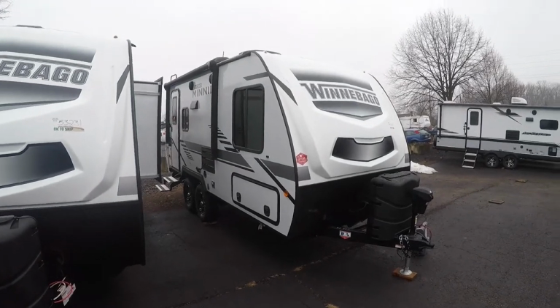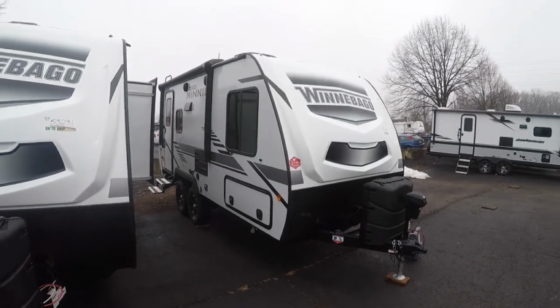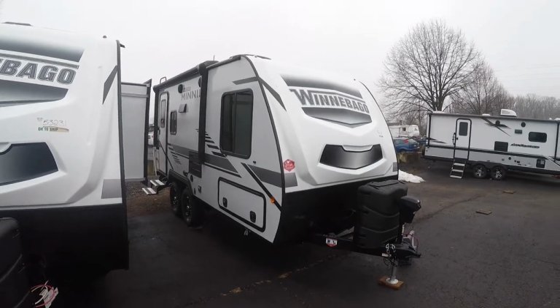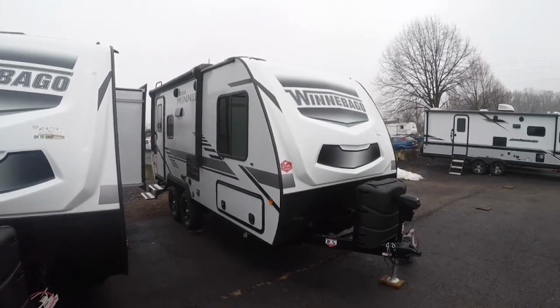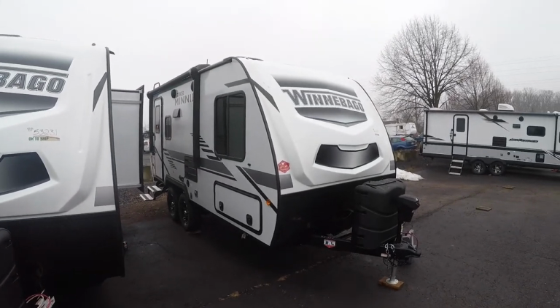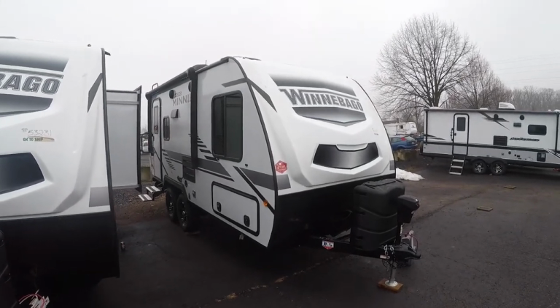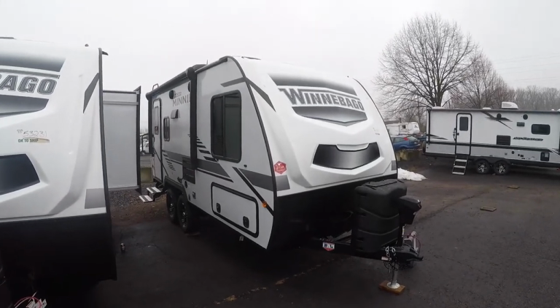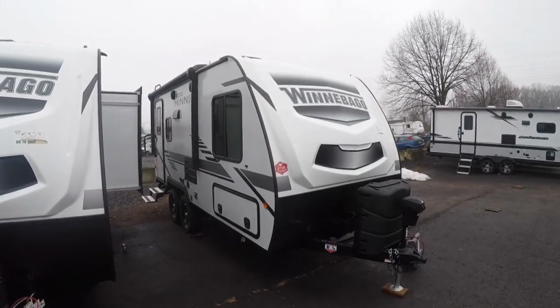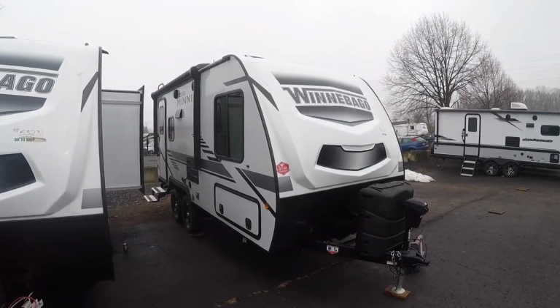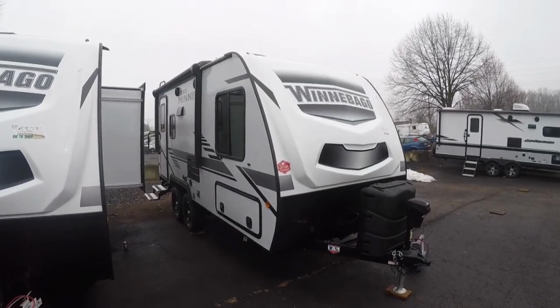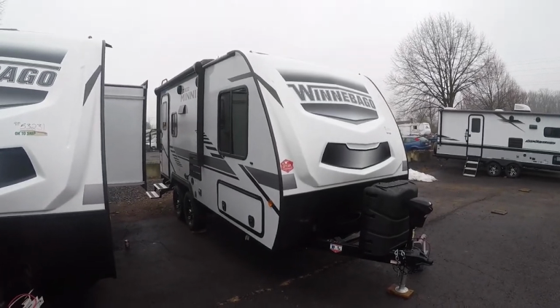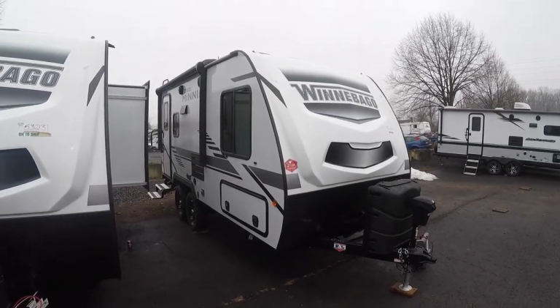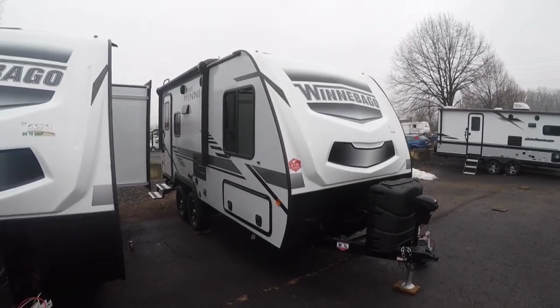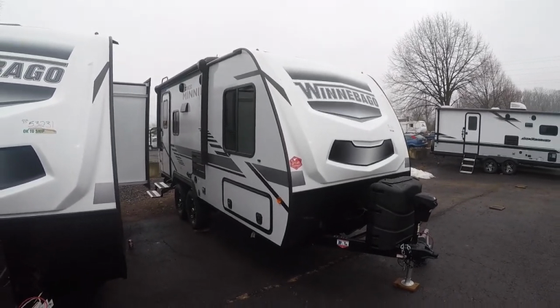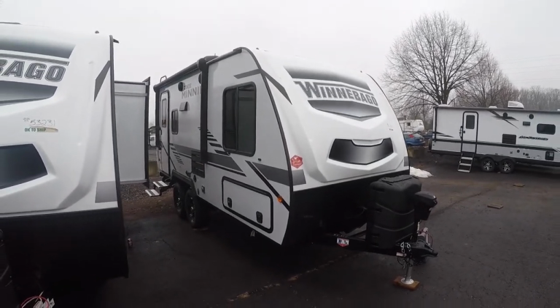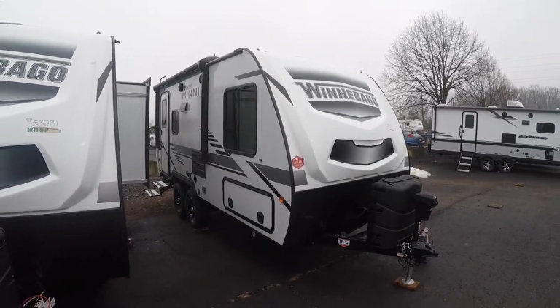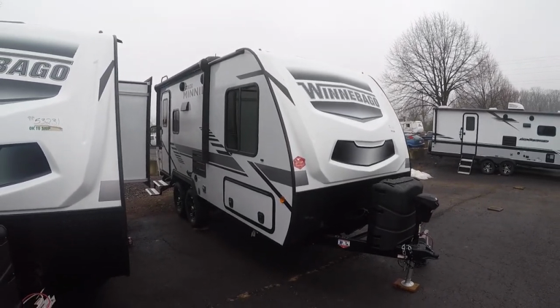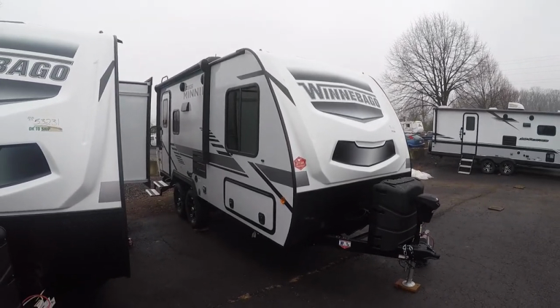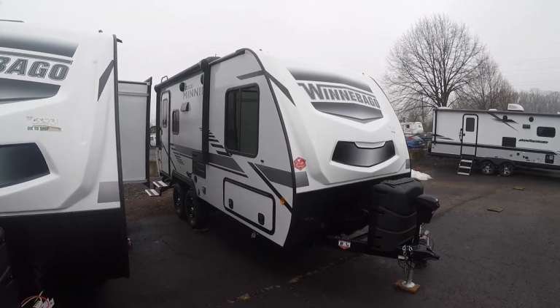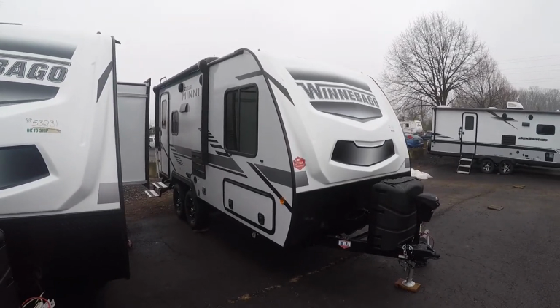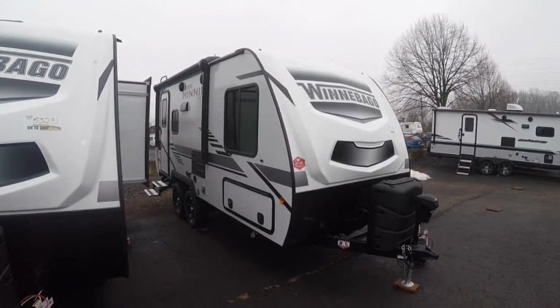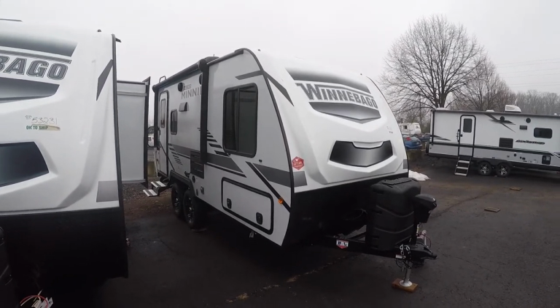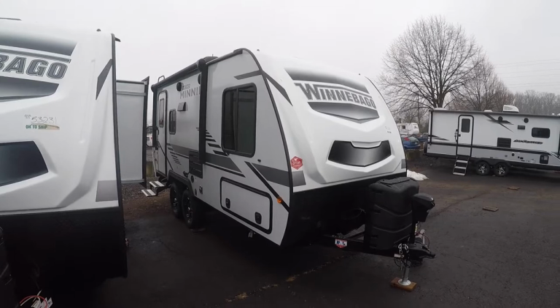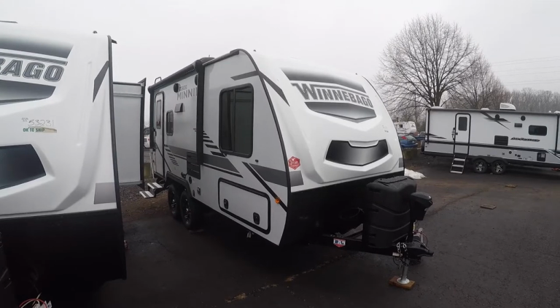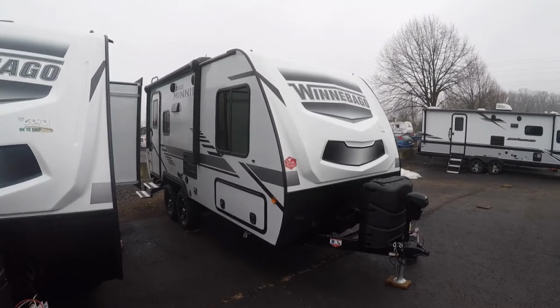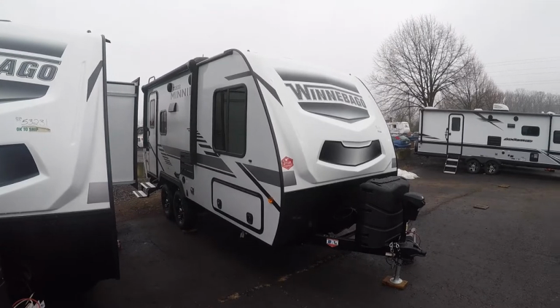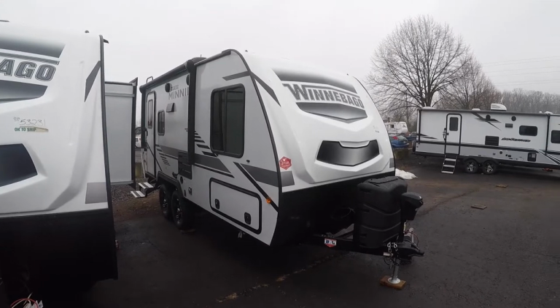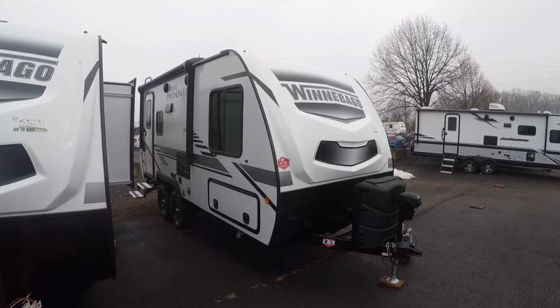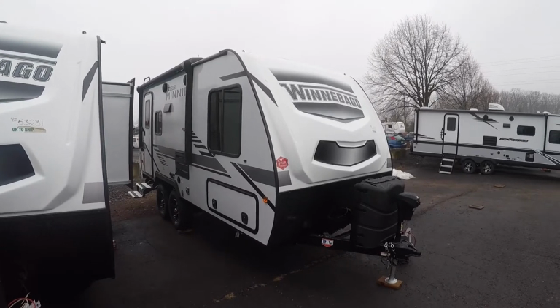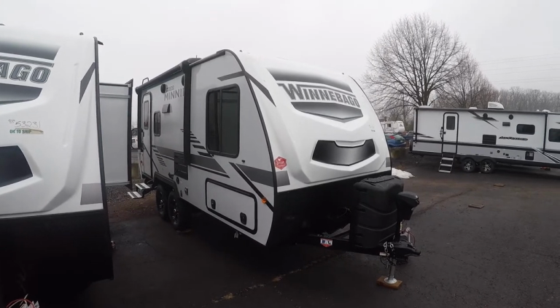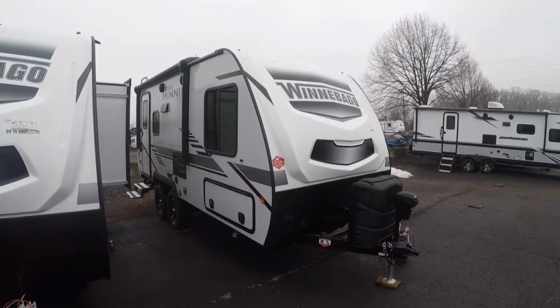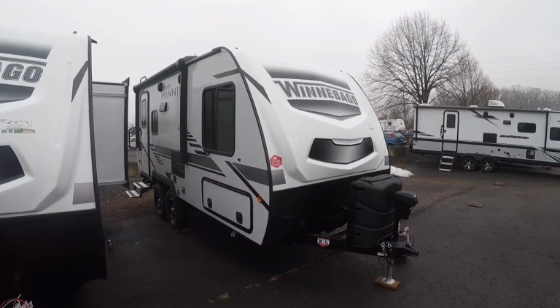Hey everybody, how's it going? It's Bronson from Fretz RV here in Southerton, Pennsylvania. Looking at another Winnebago product here today.